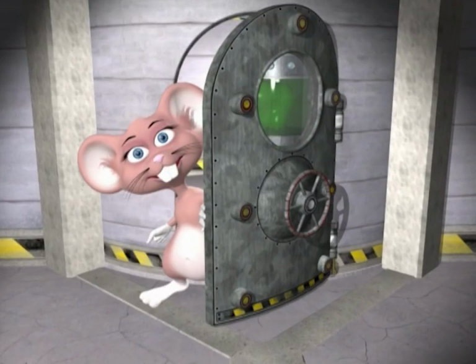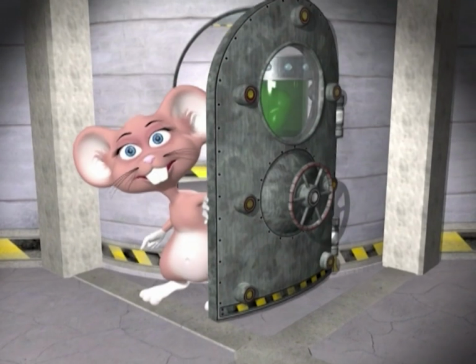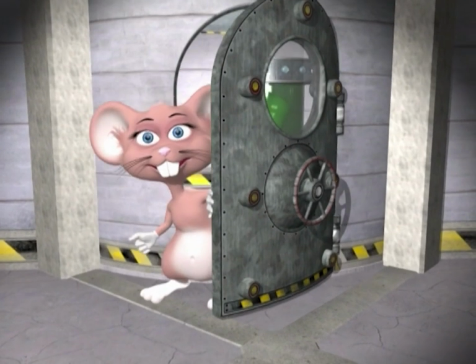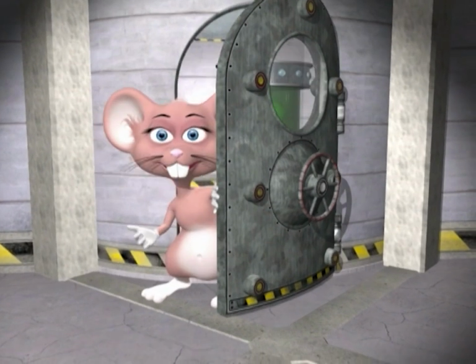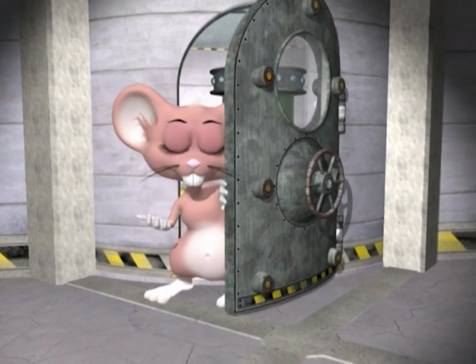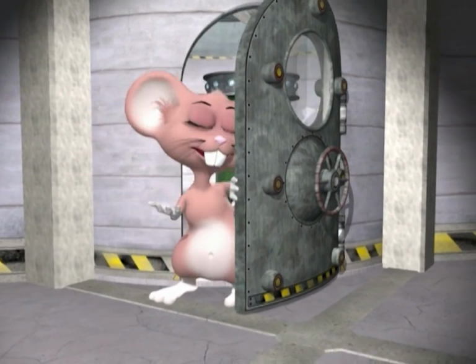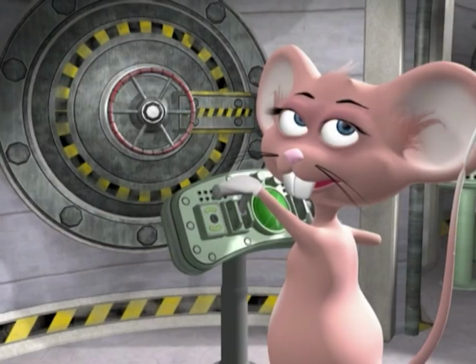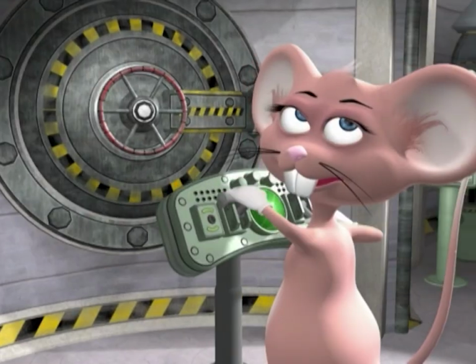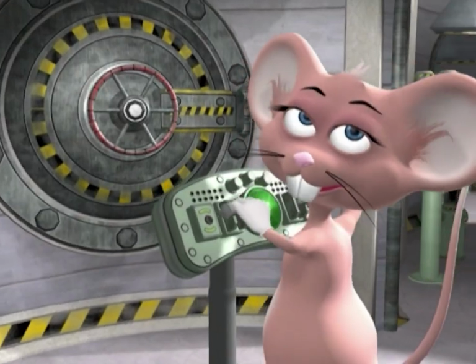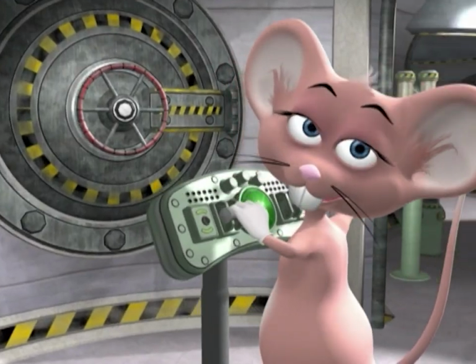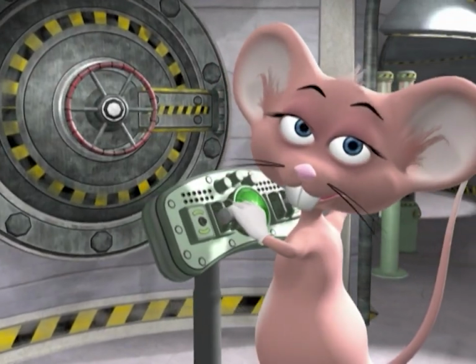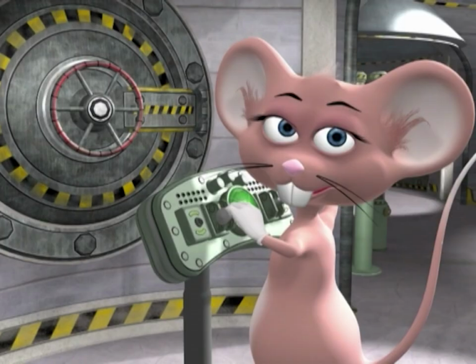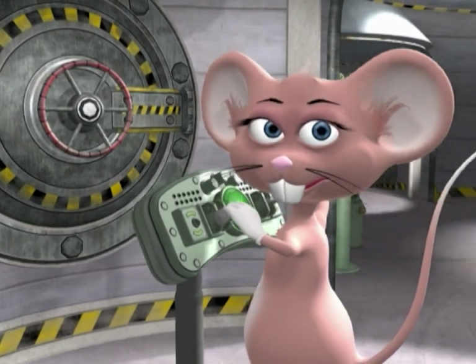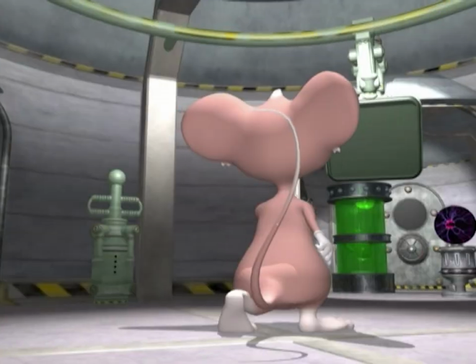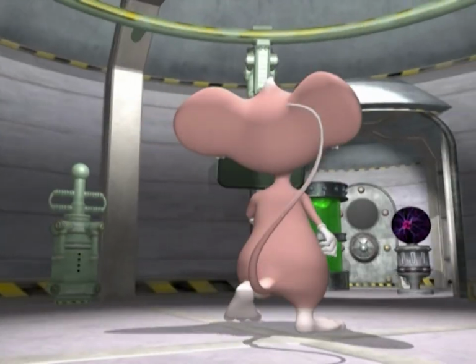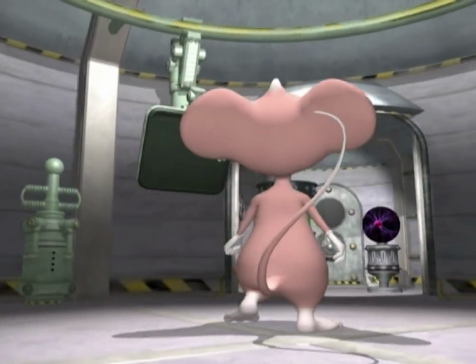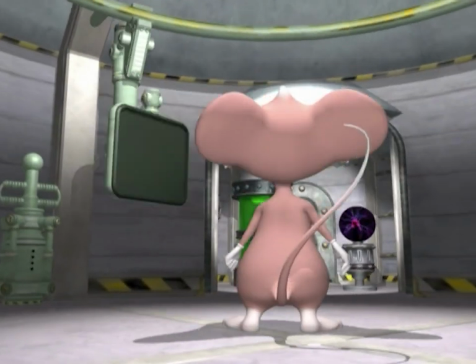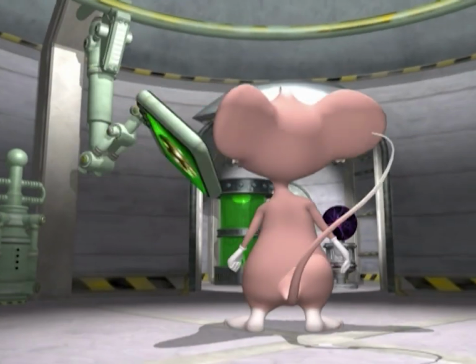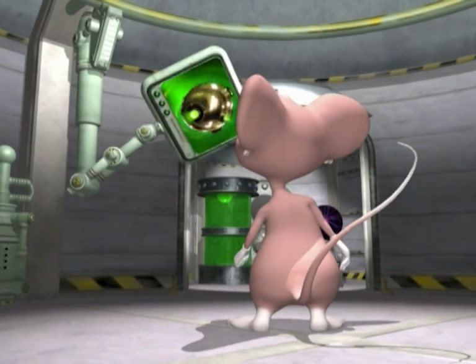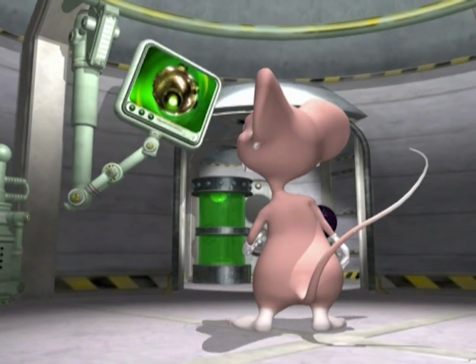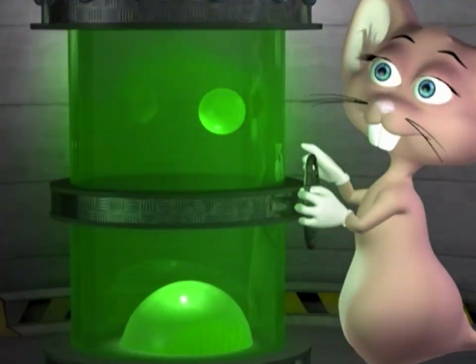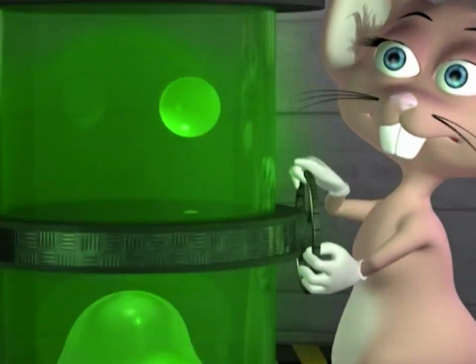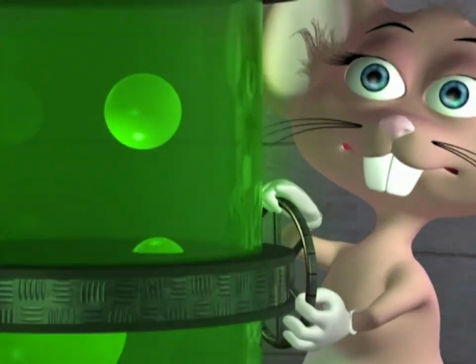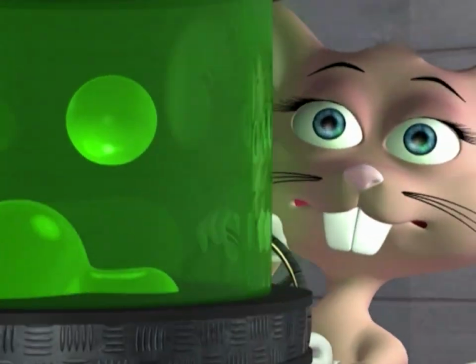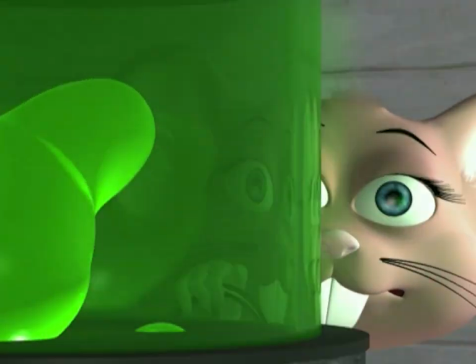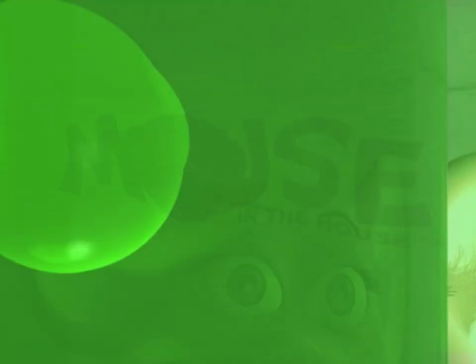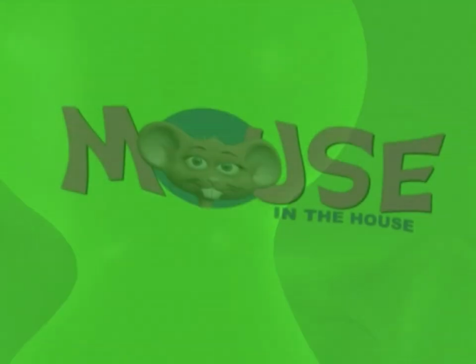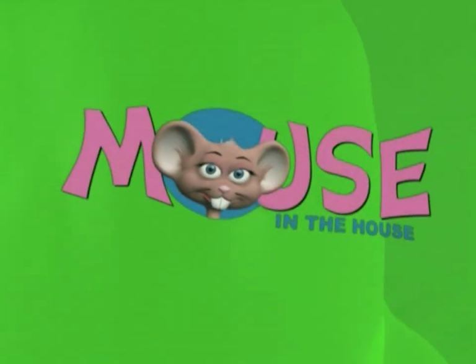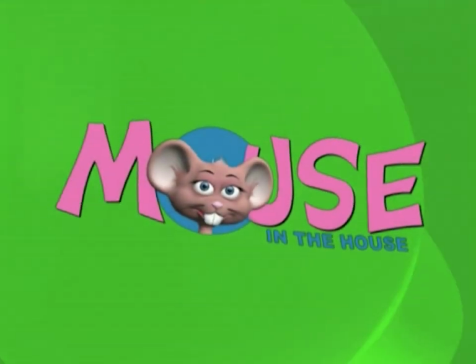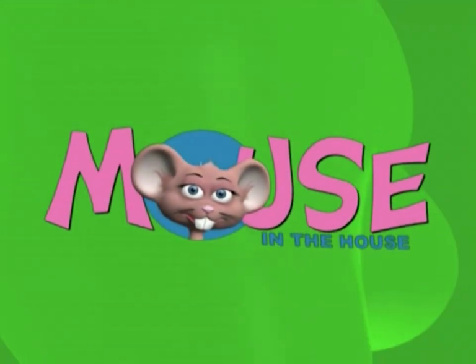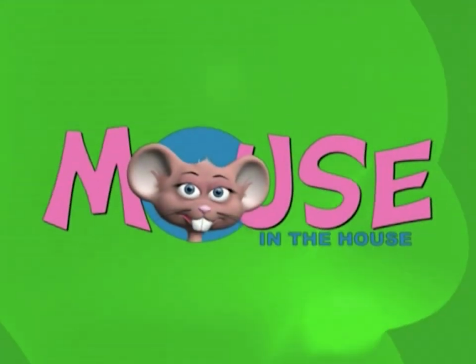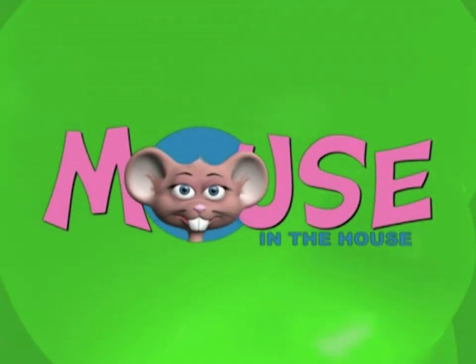Come on in and have some fun, come in and learn with us — with the Mouse in the House.